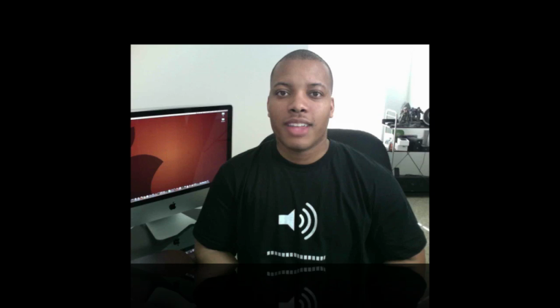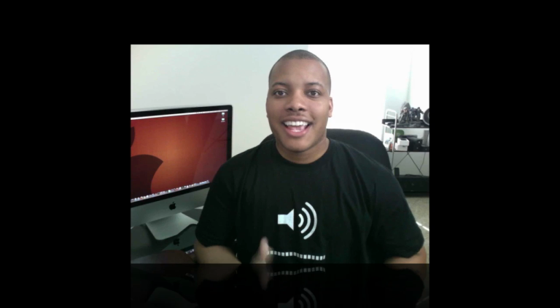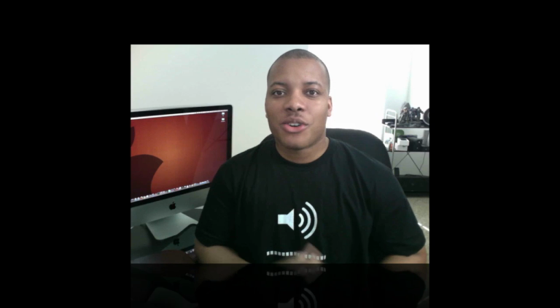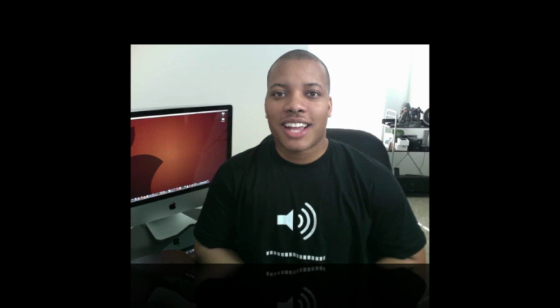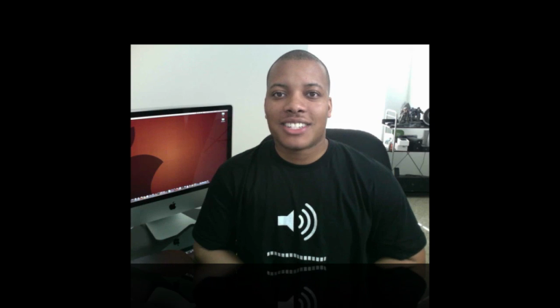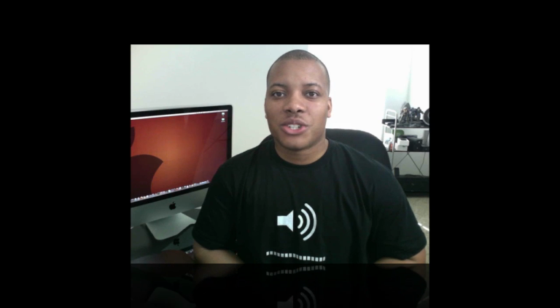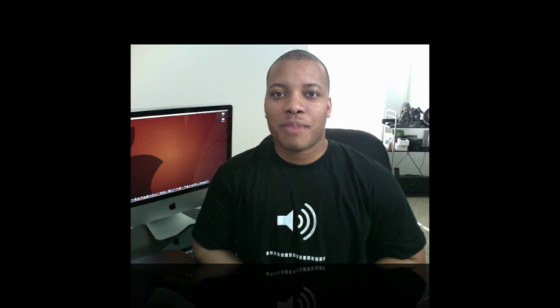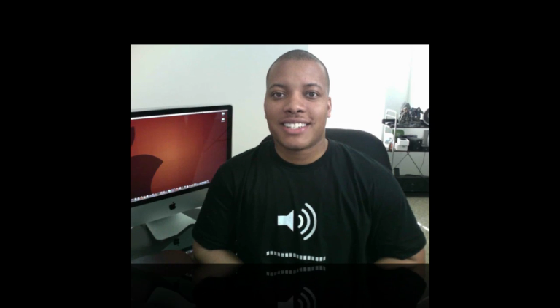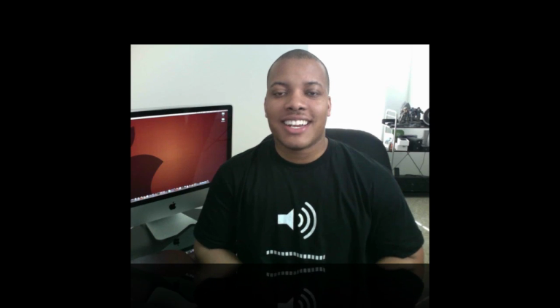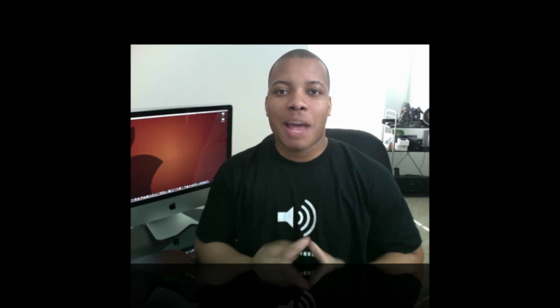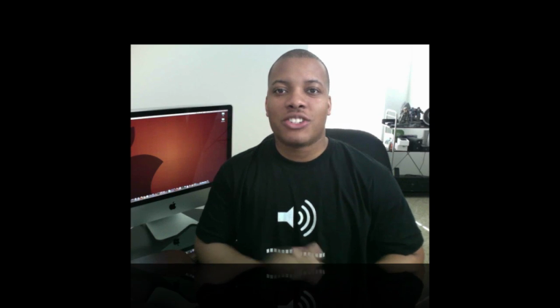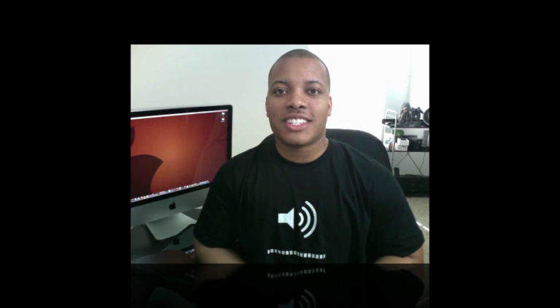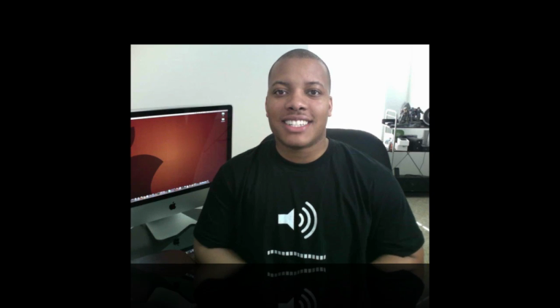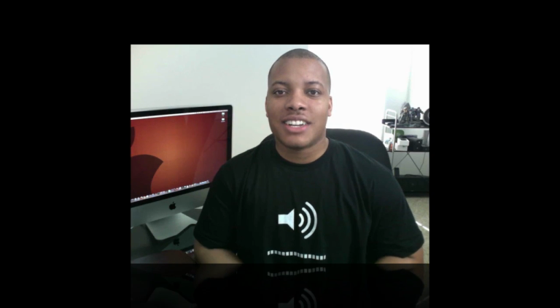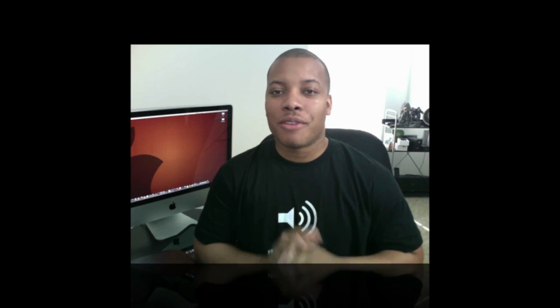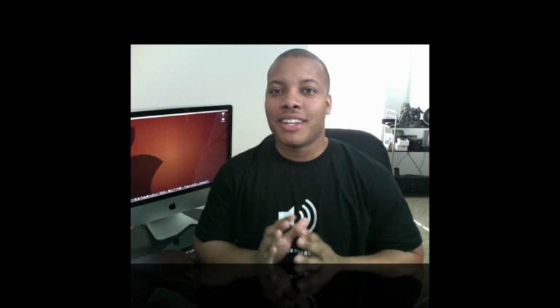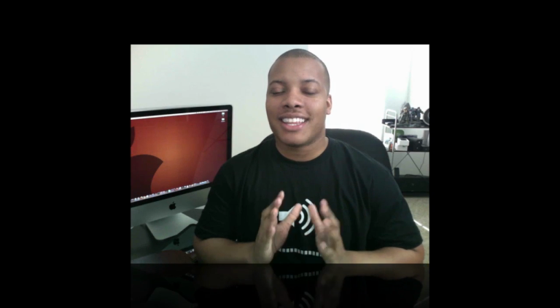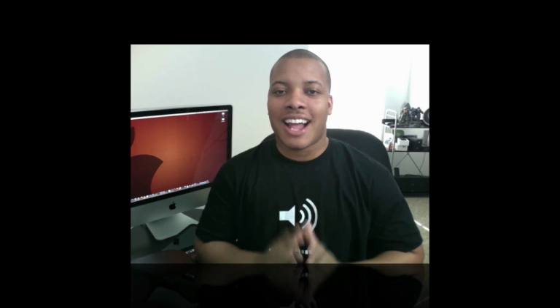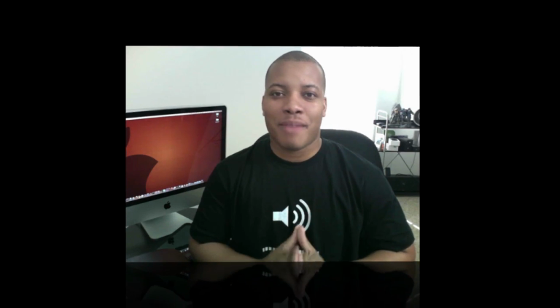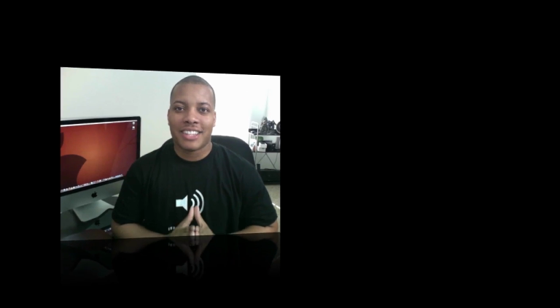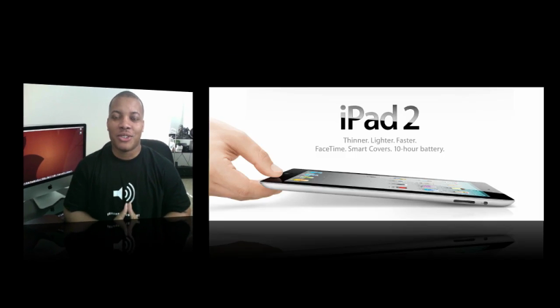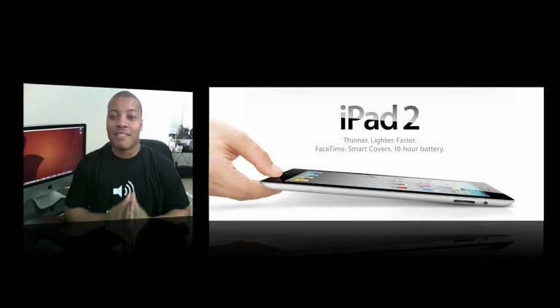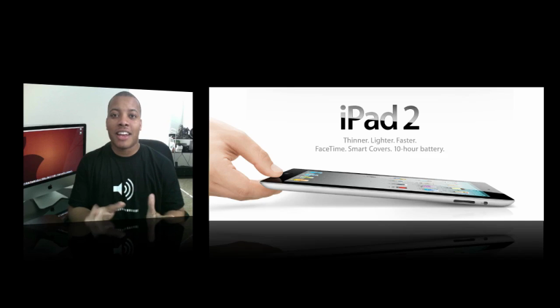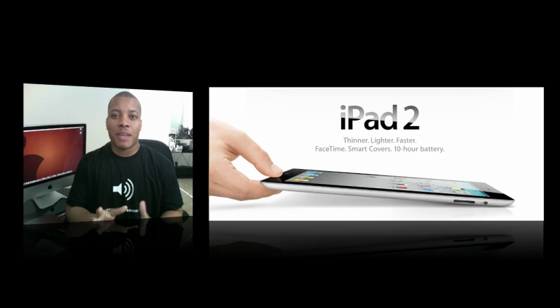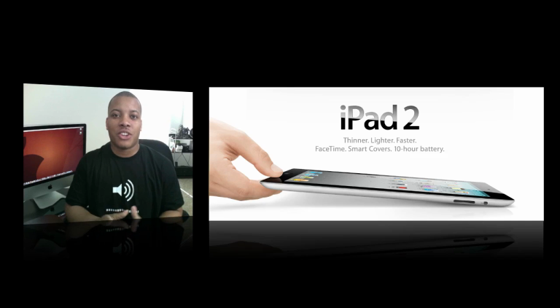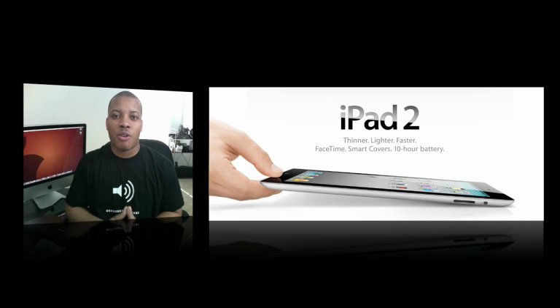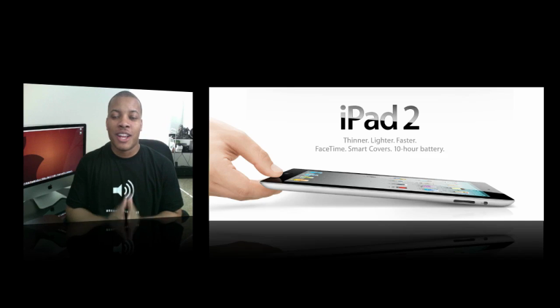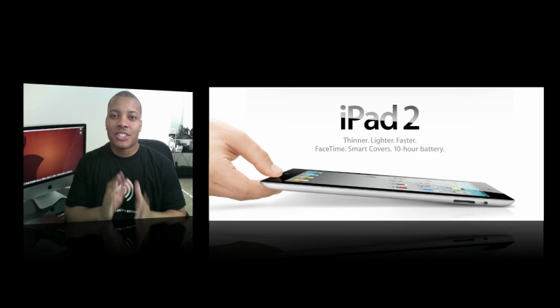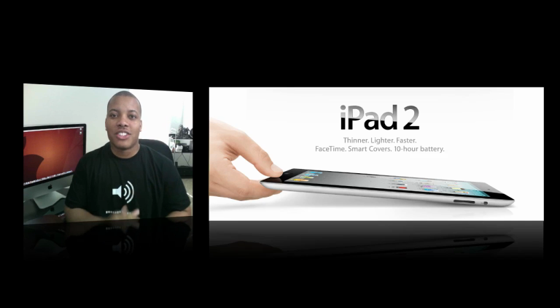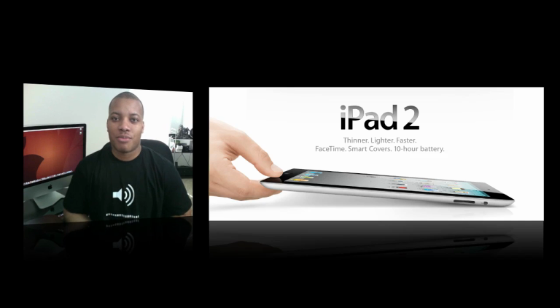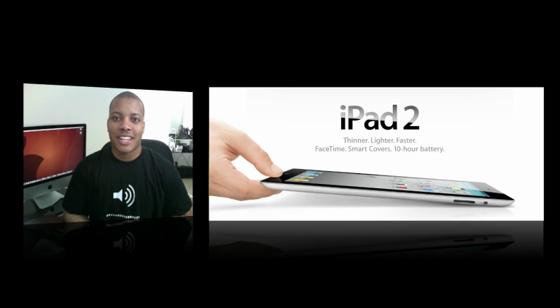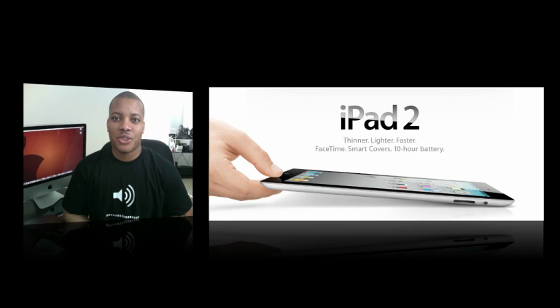Hey, what's going on guys? Soulja Knows Best here. Apple just got done revealing the iPad 2 and I have a lot of information to go over. Let's jump right into it.